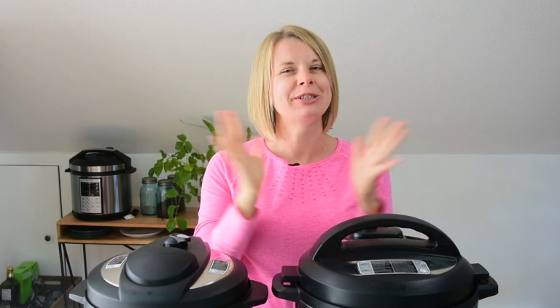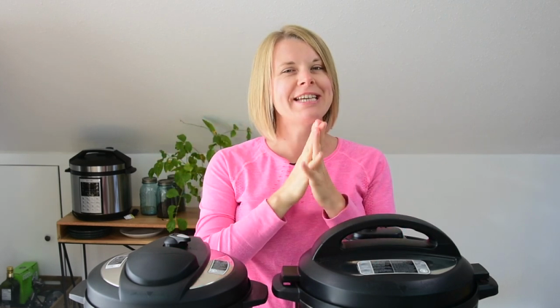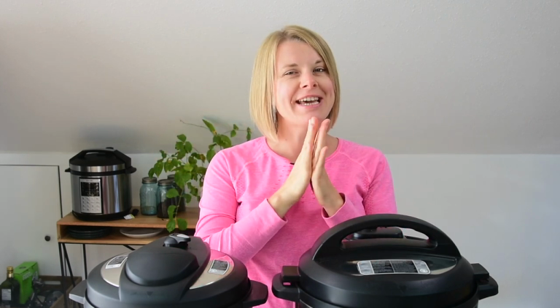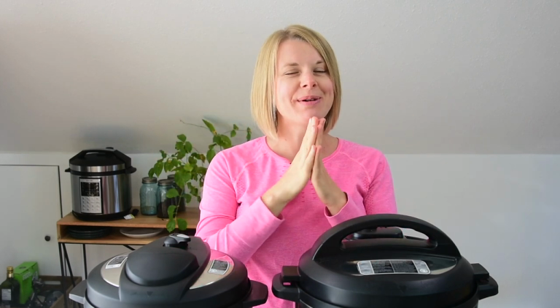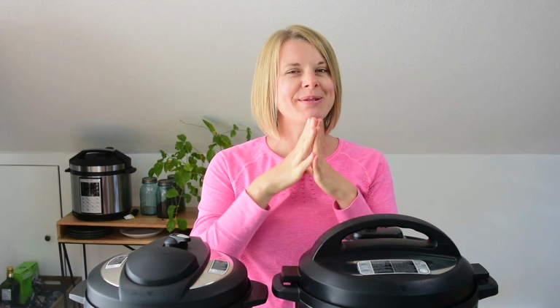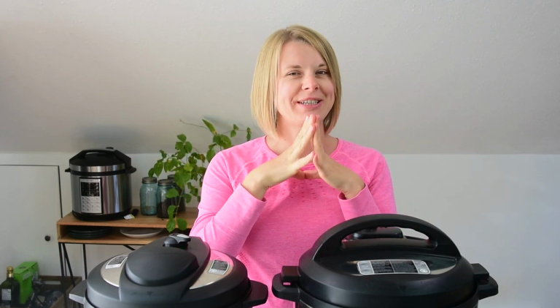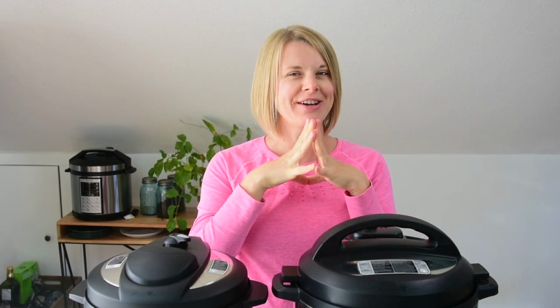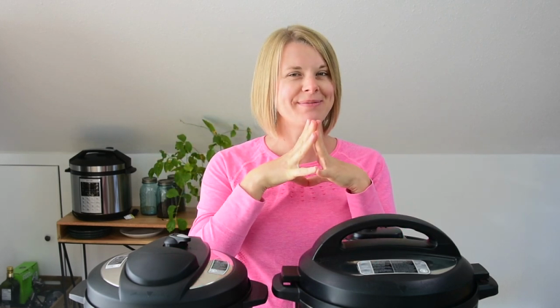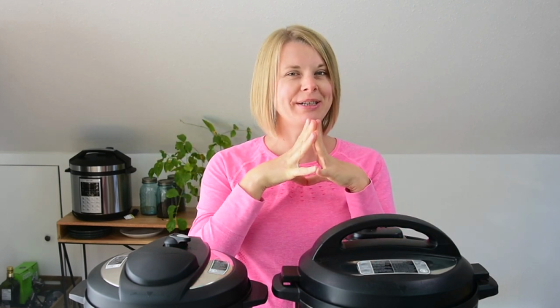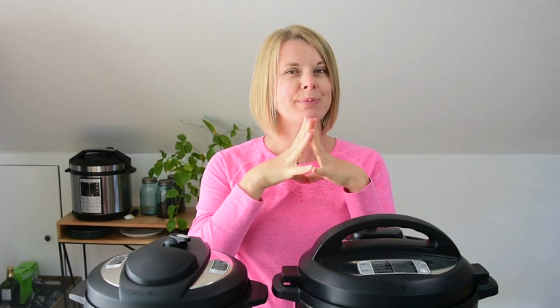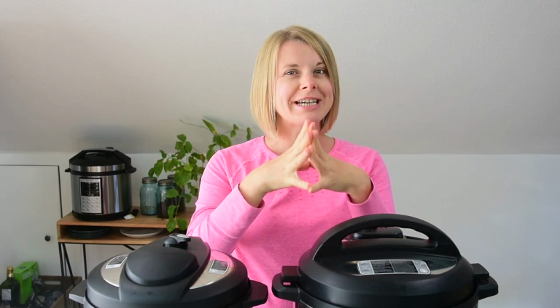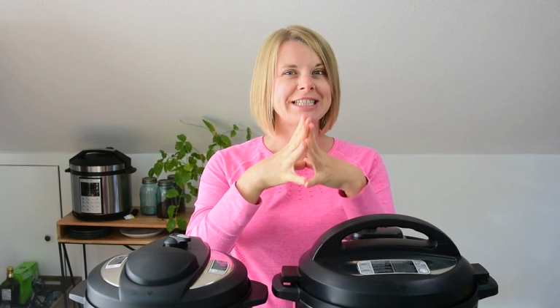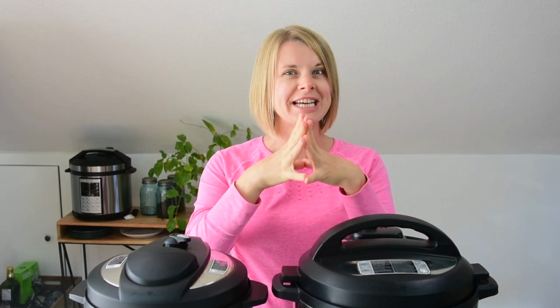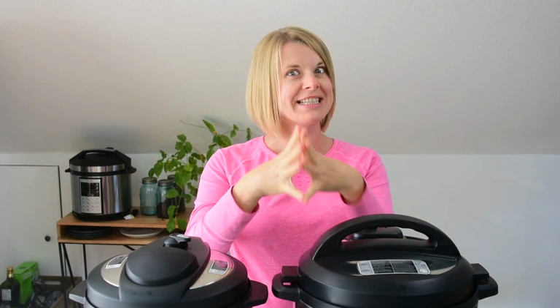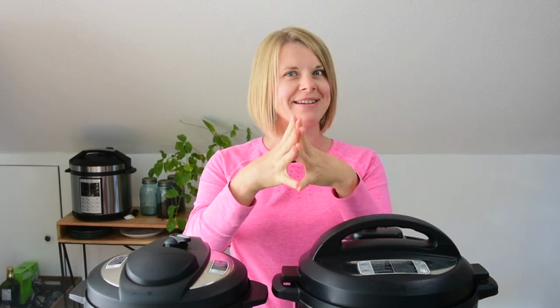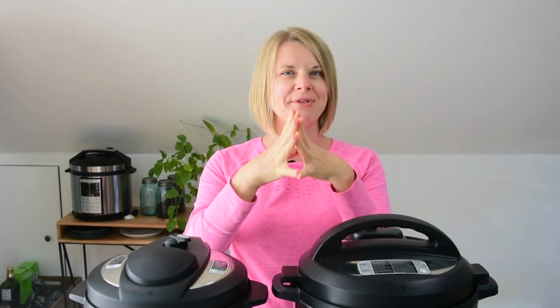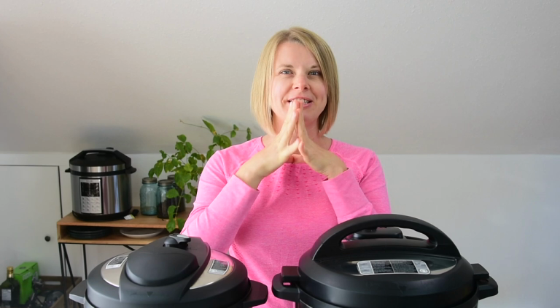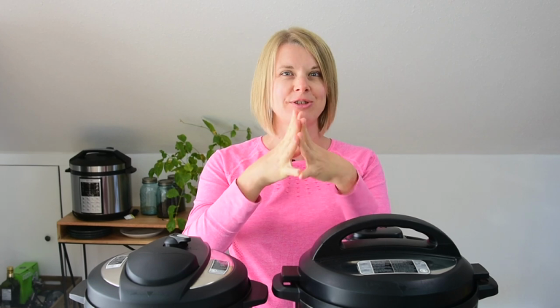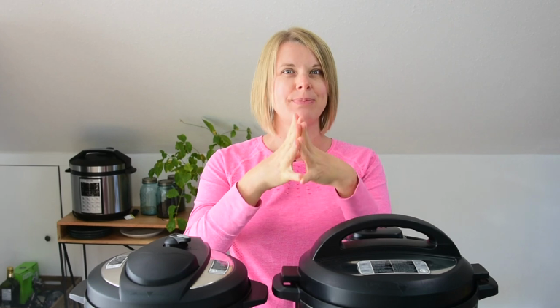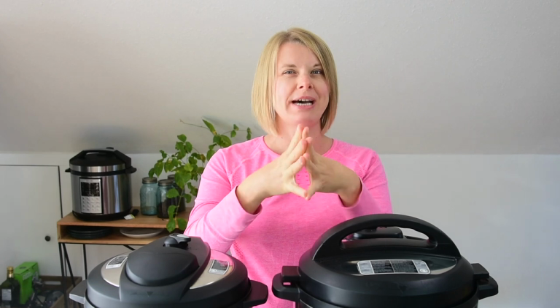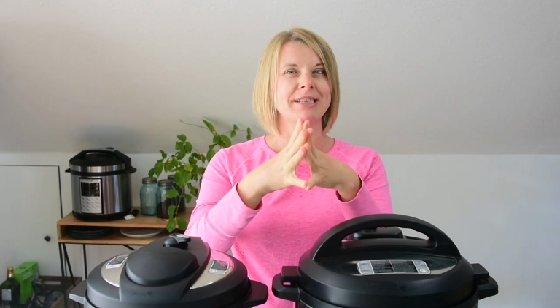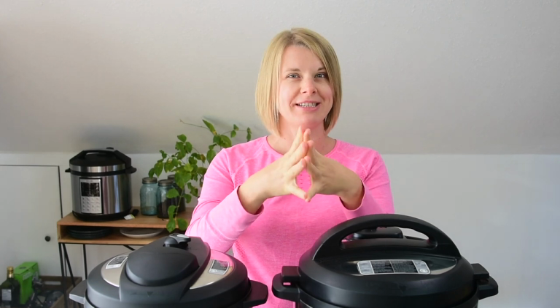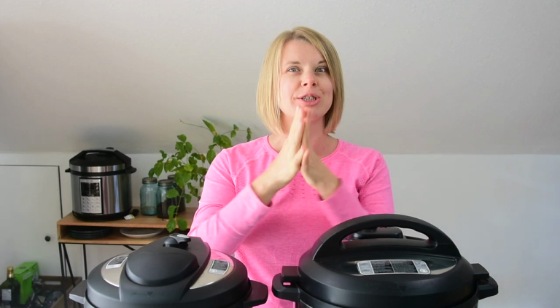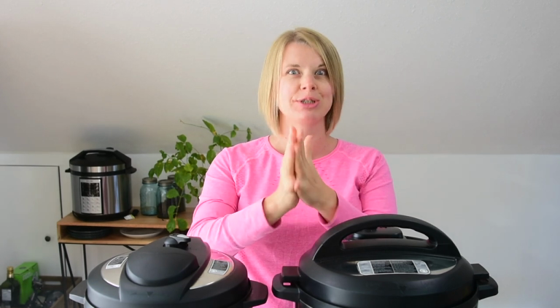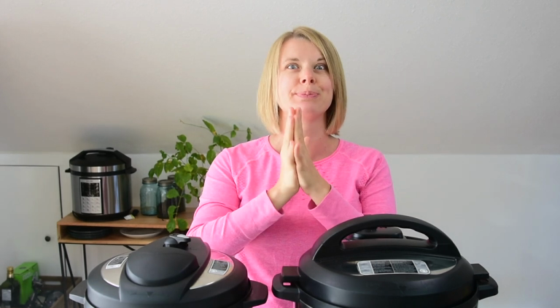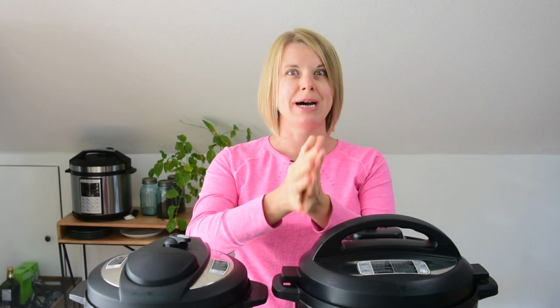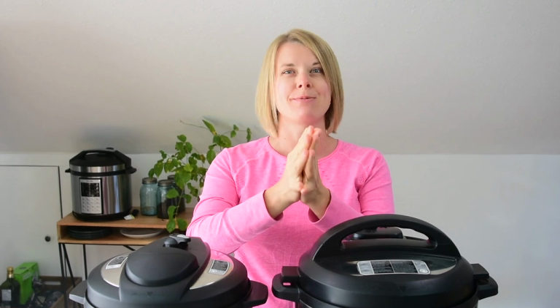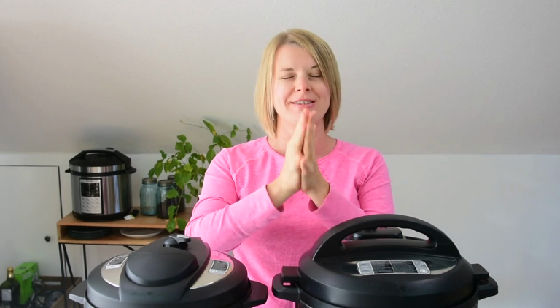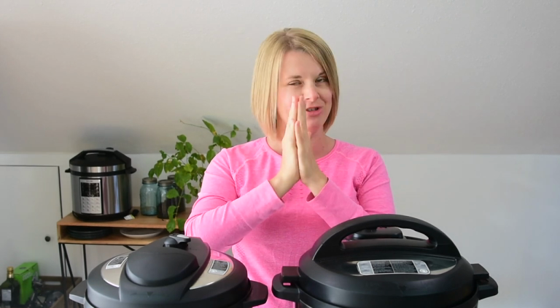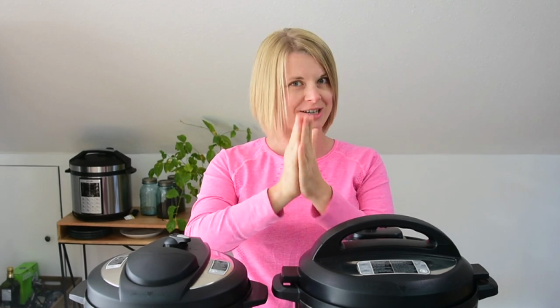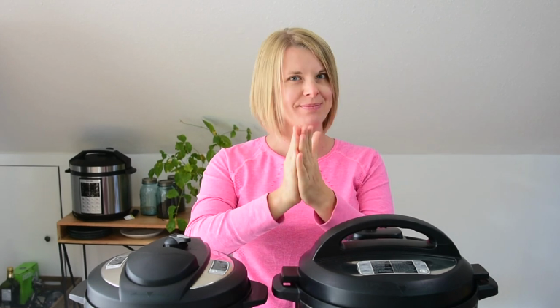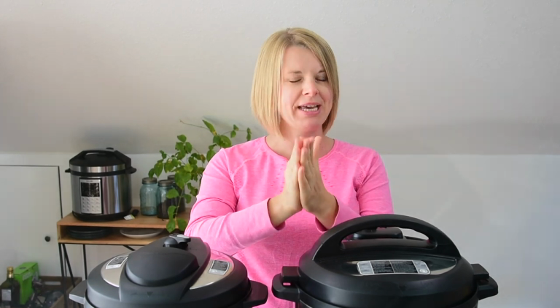Today we will be talking about which Instant Pot you should buy, because you should buy one — trust me.